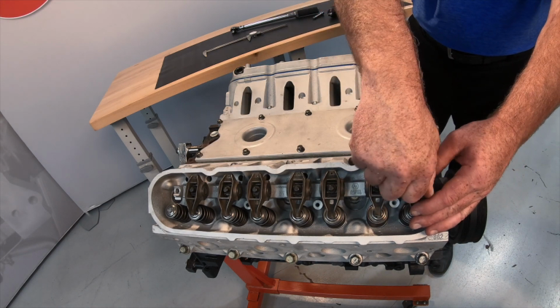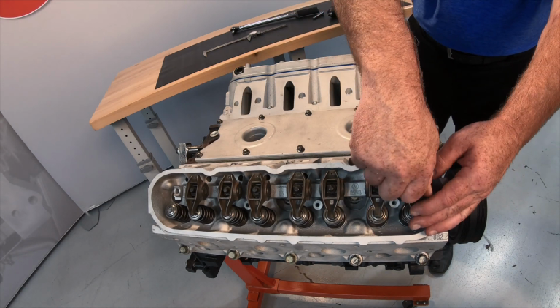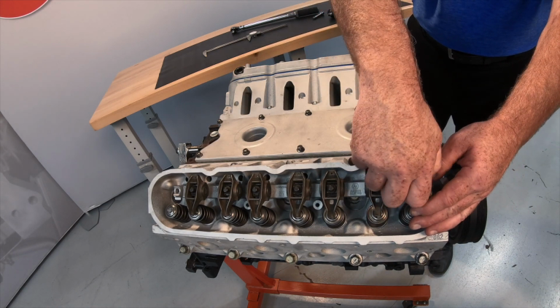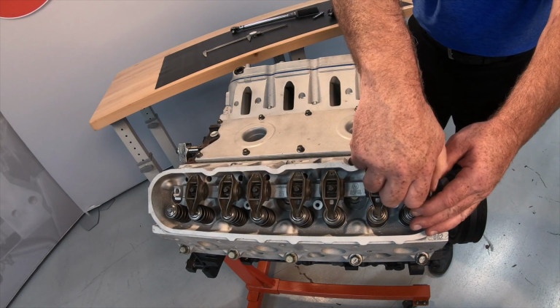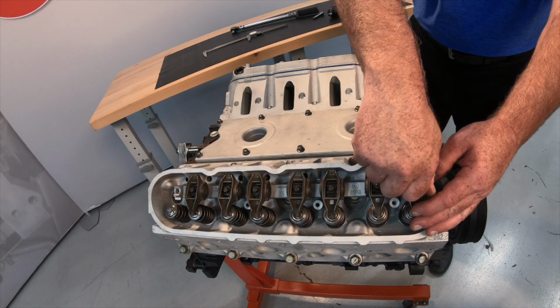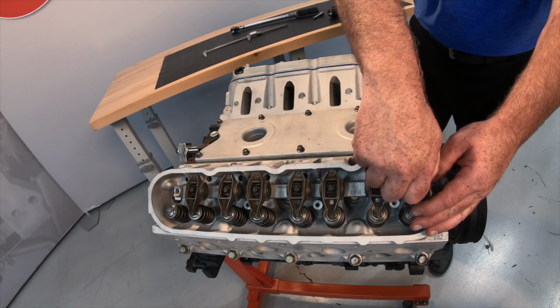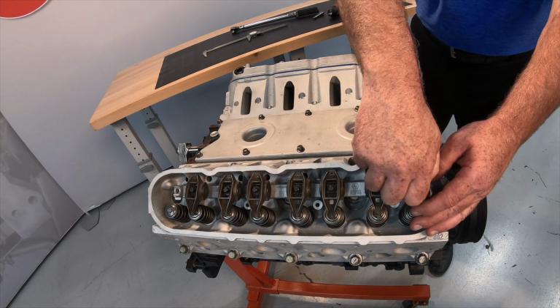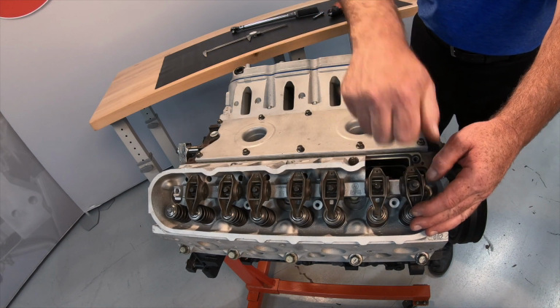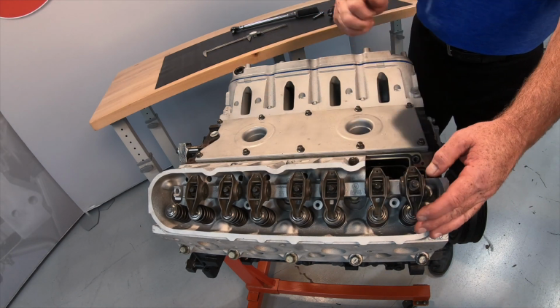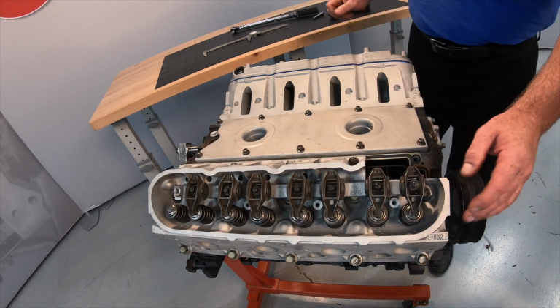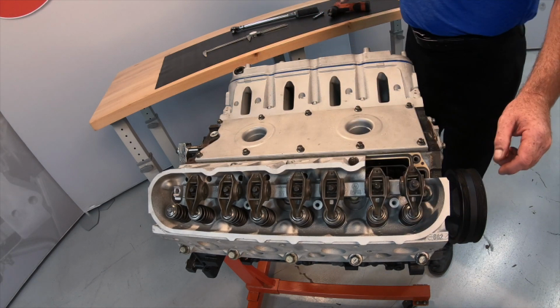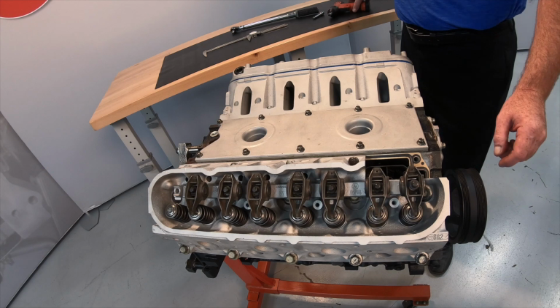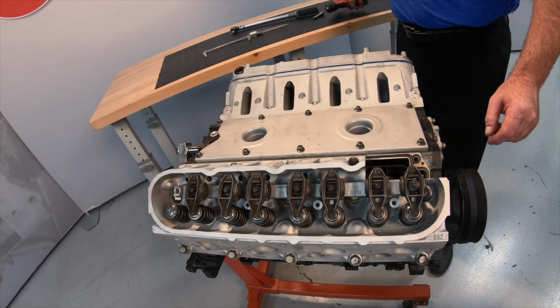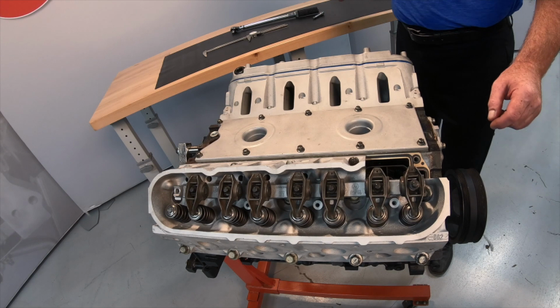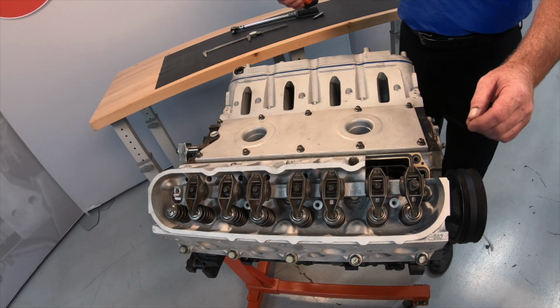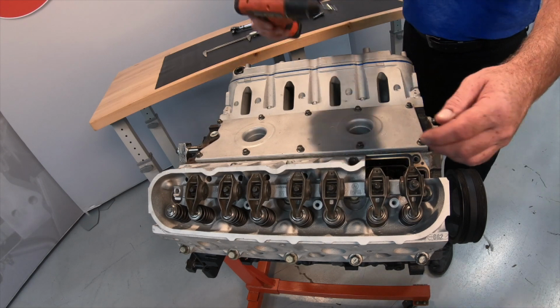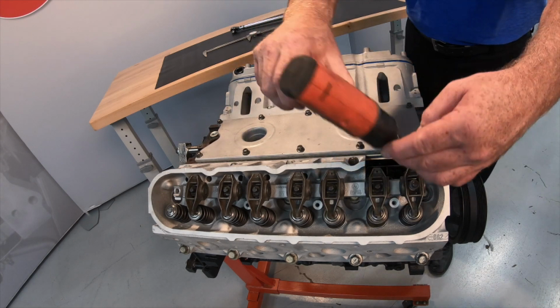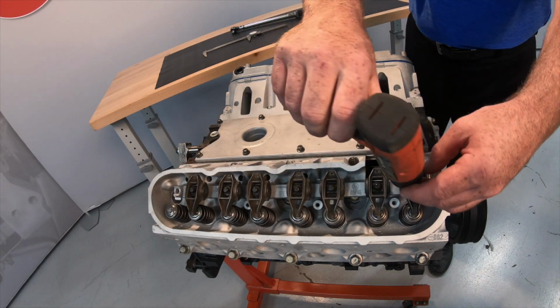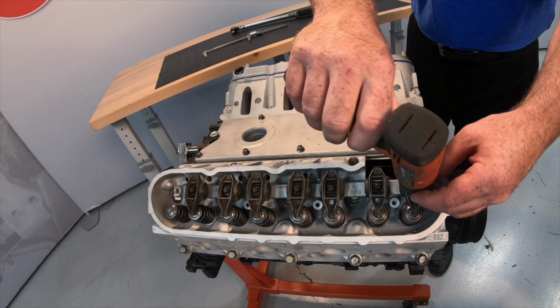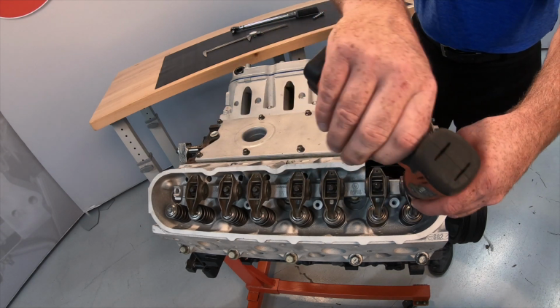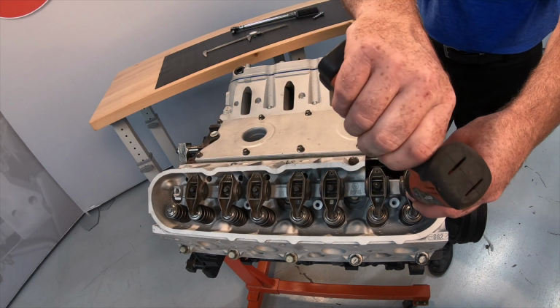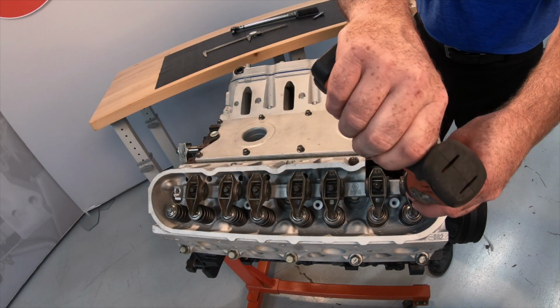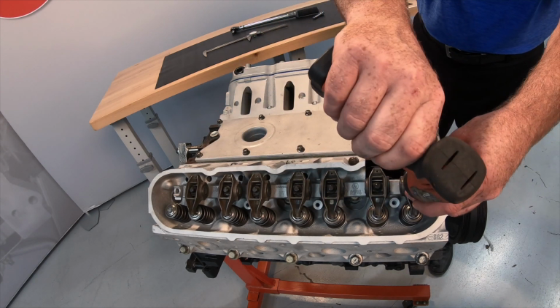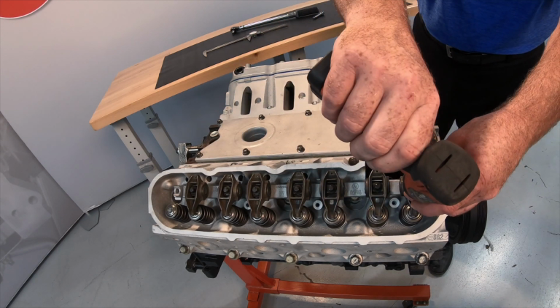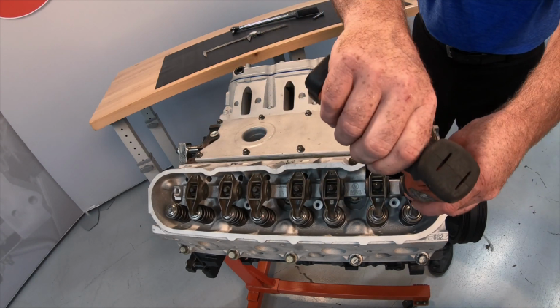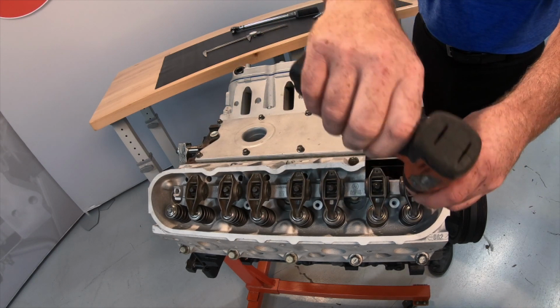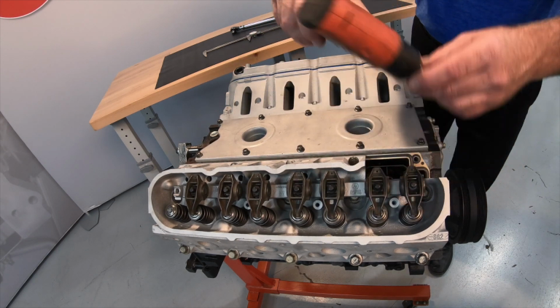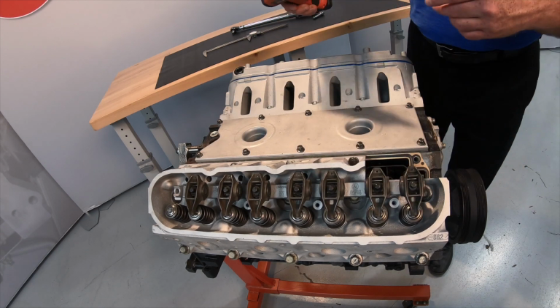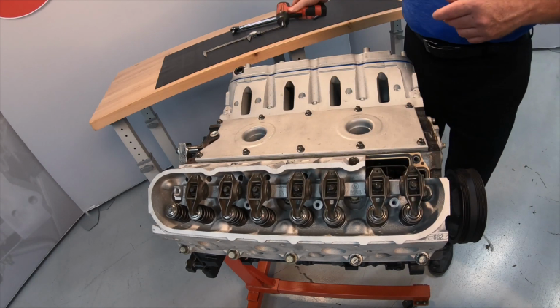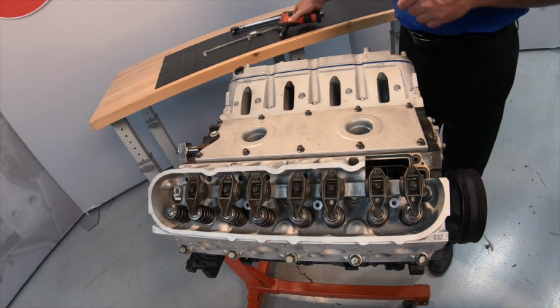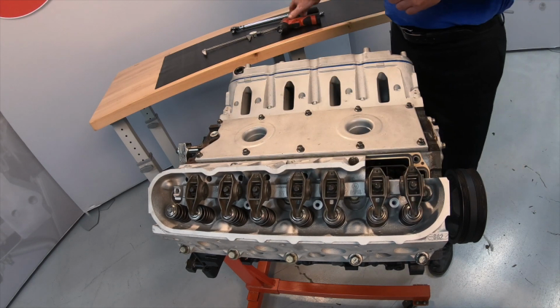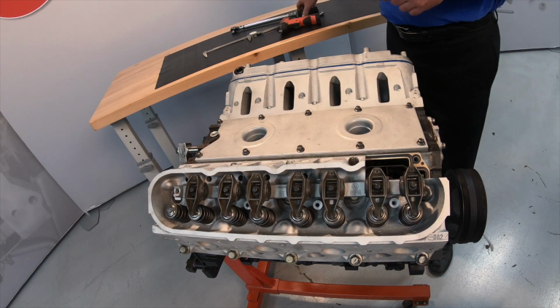To start, we will need the lifters installed along with the cylinder head and gasket installed and properly torqued.